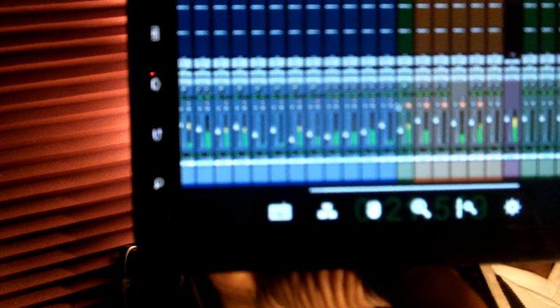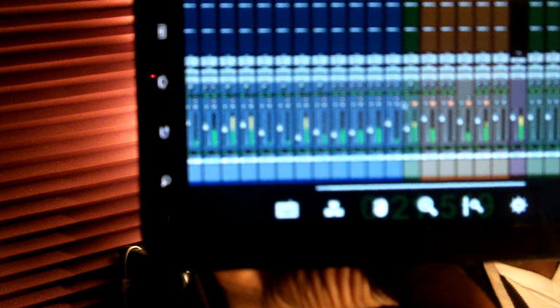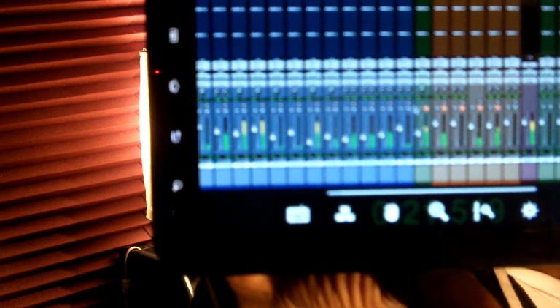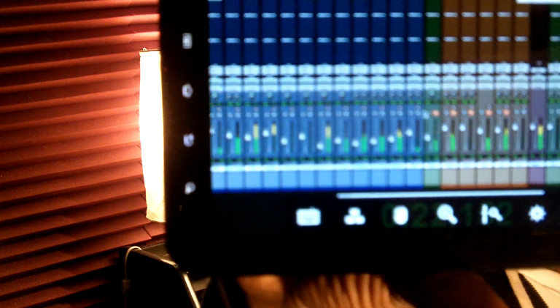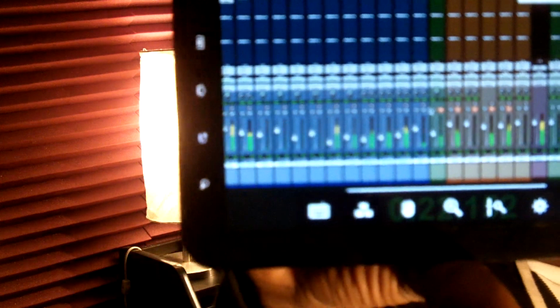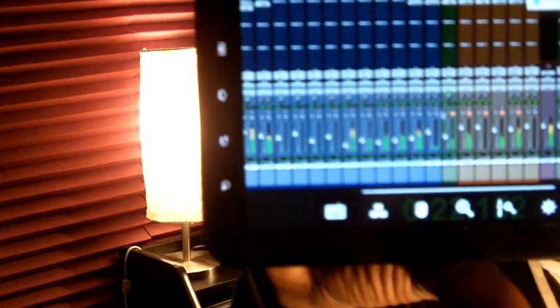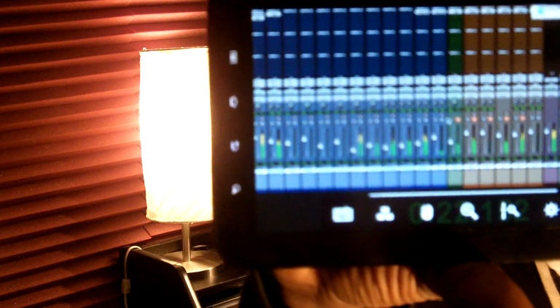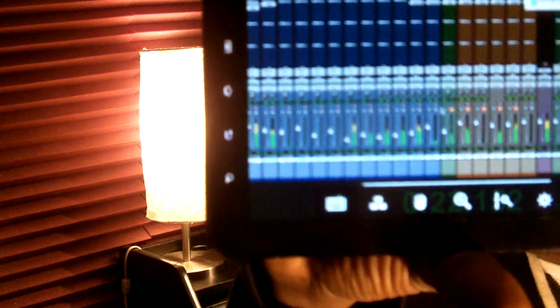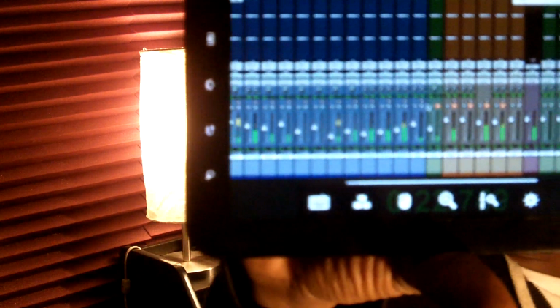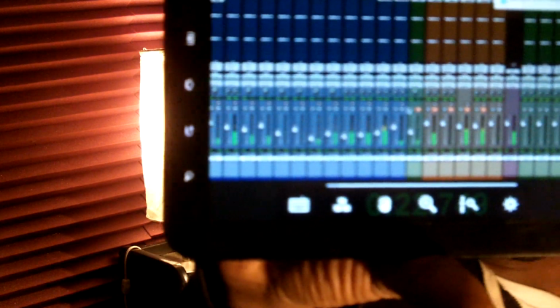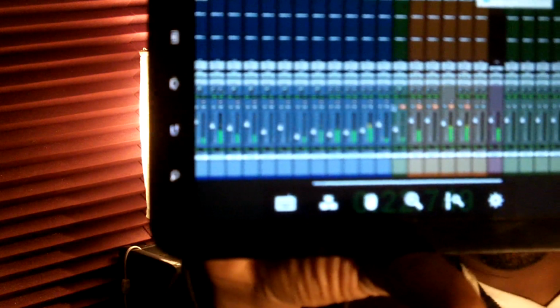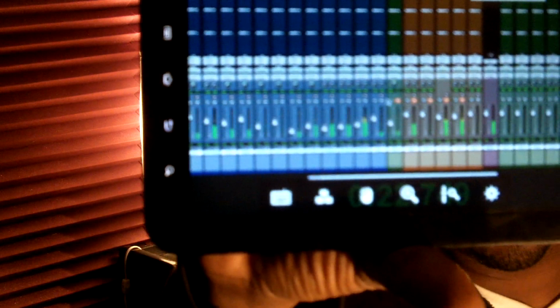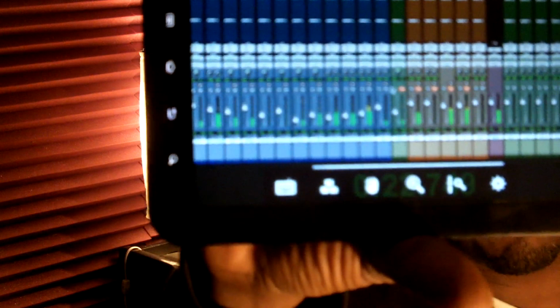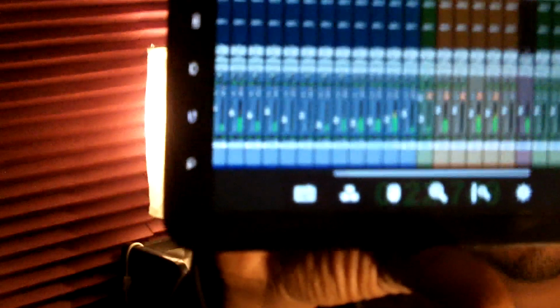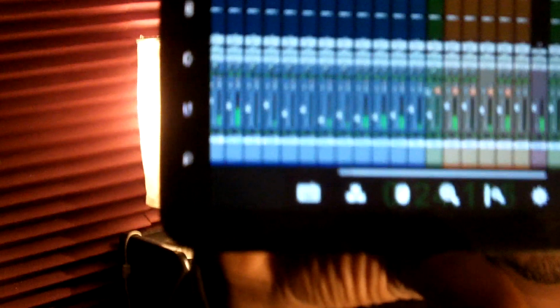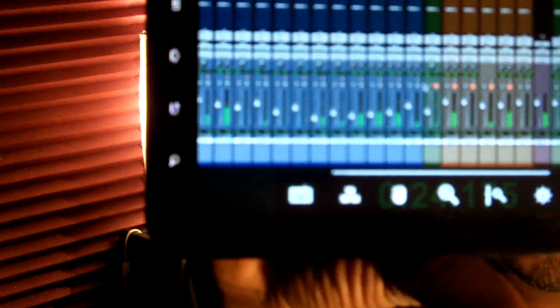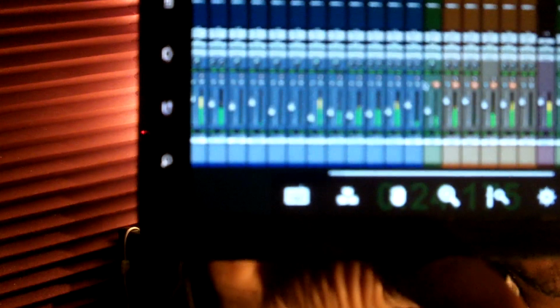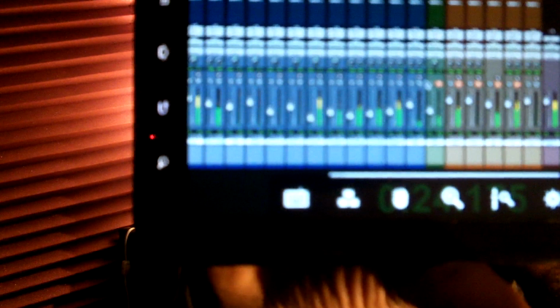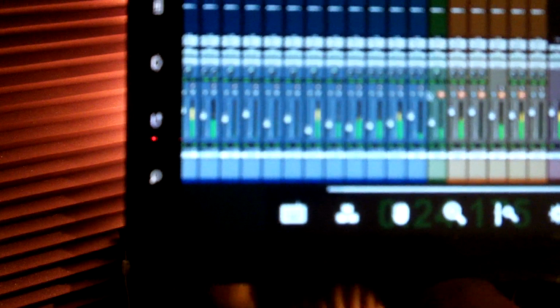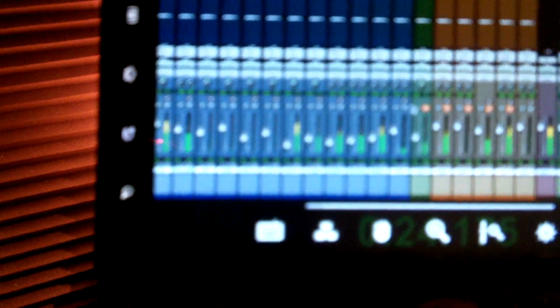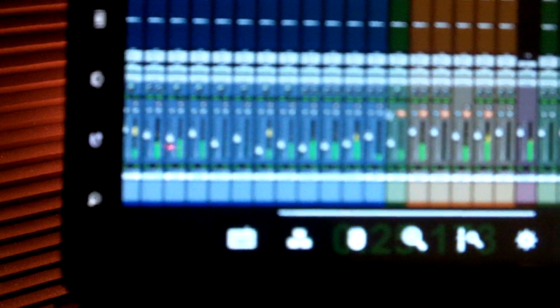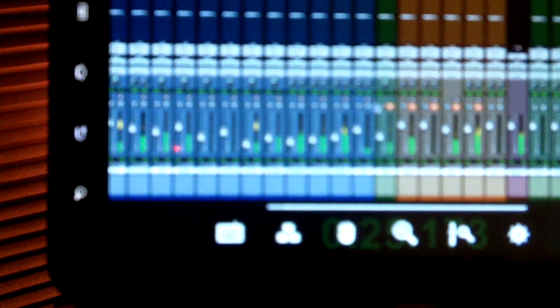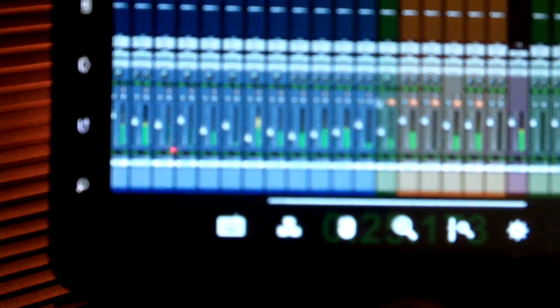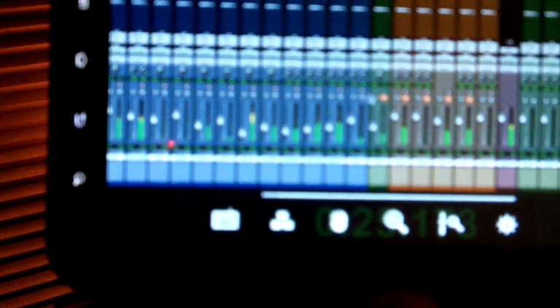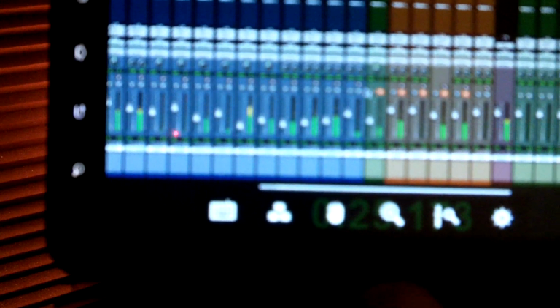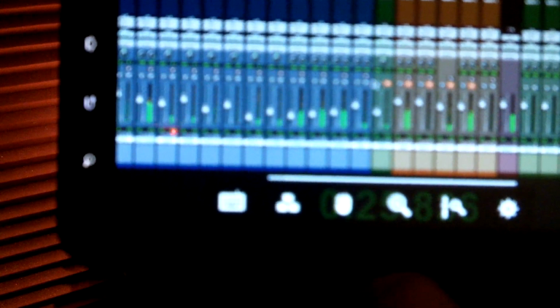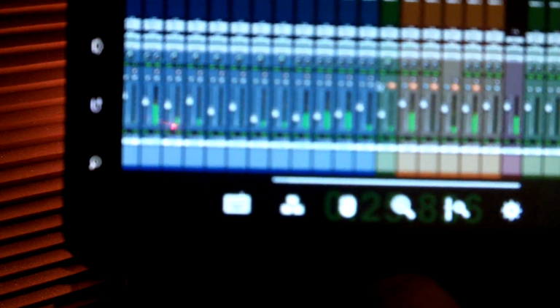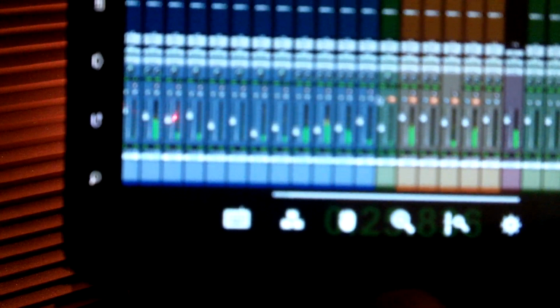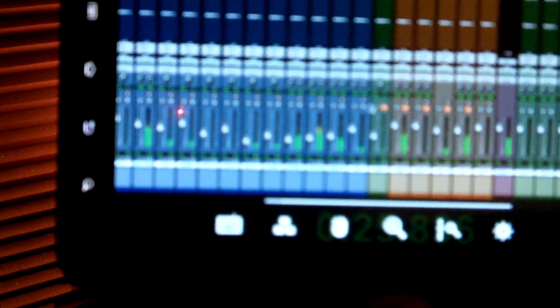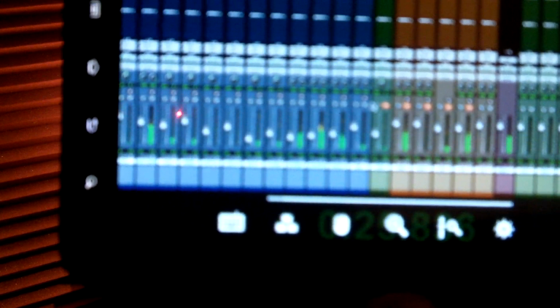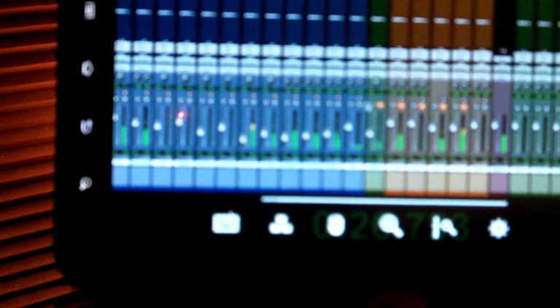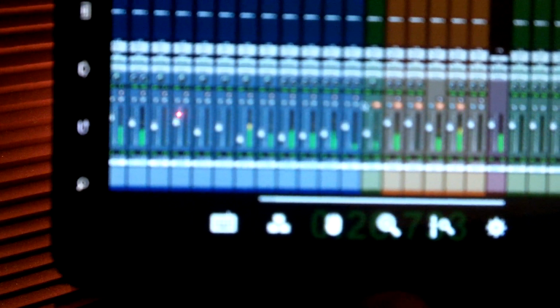Galaxy Tab — remote control for your Pro Tools sessions. It's your boy Rich.